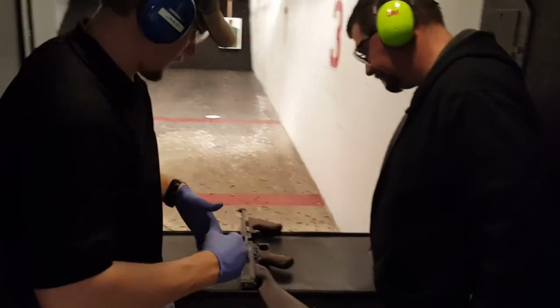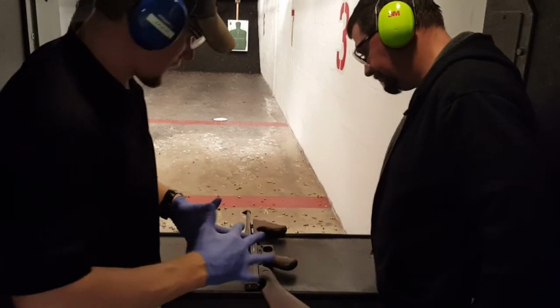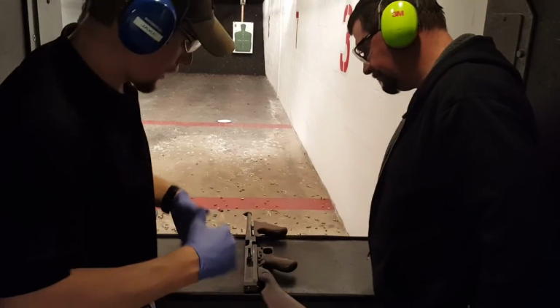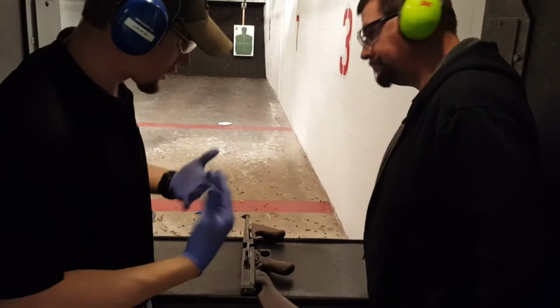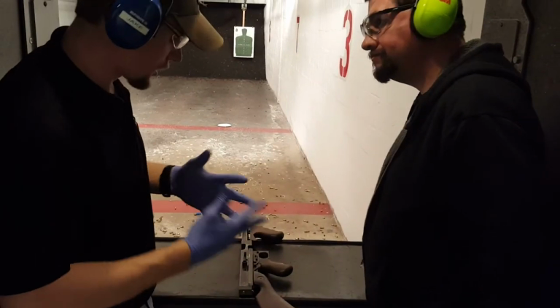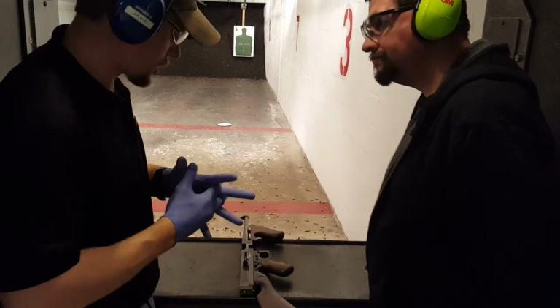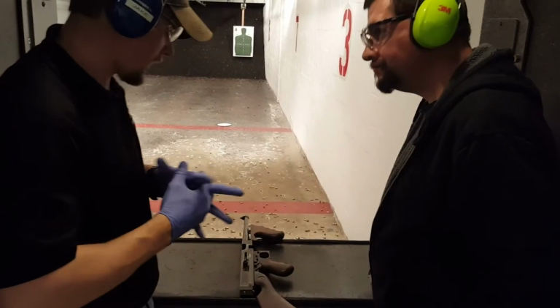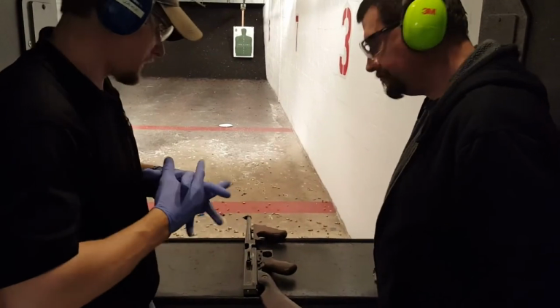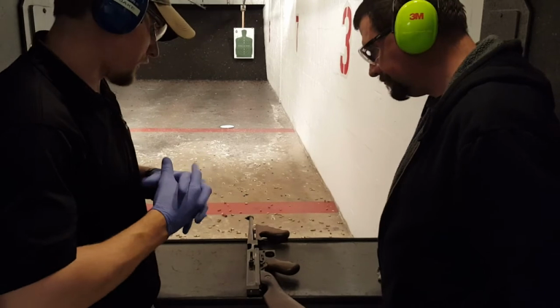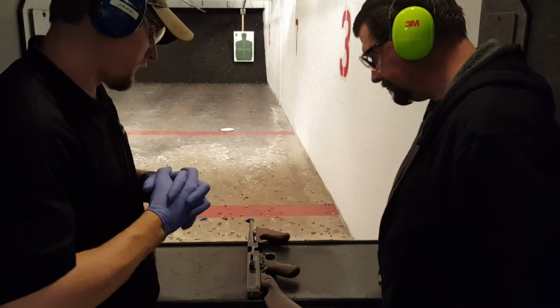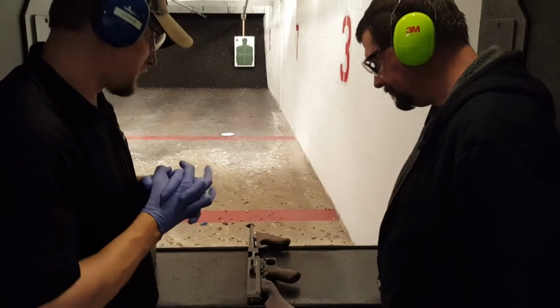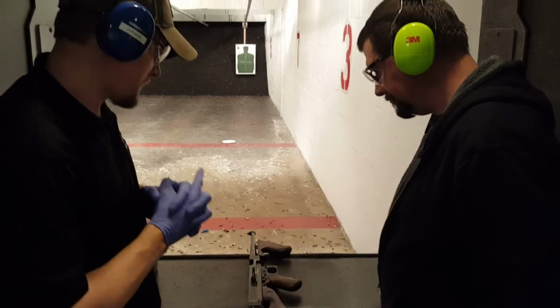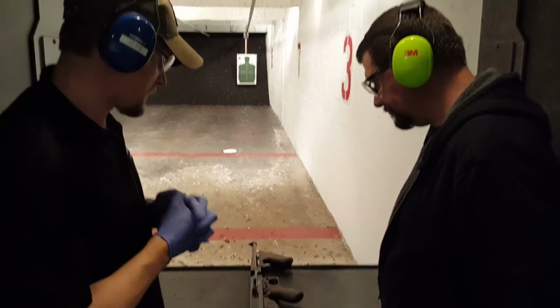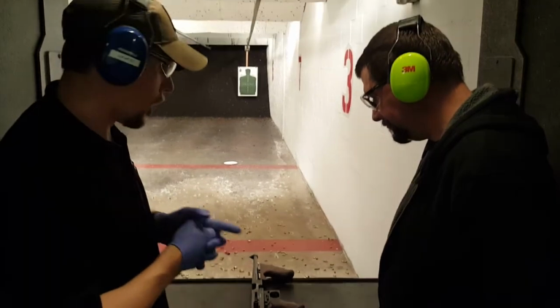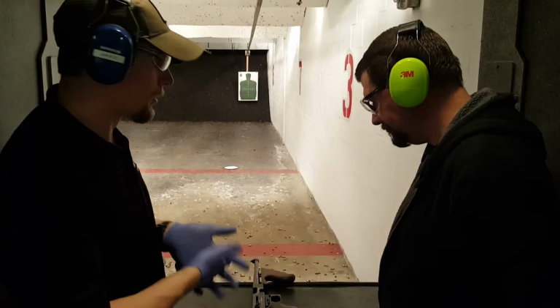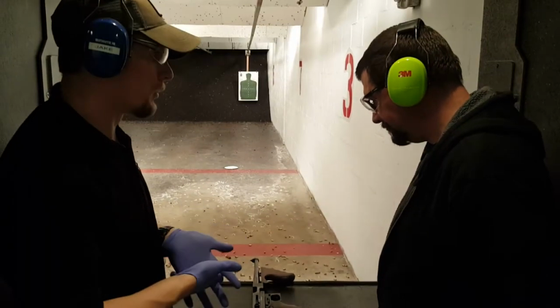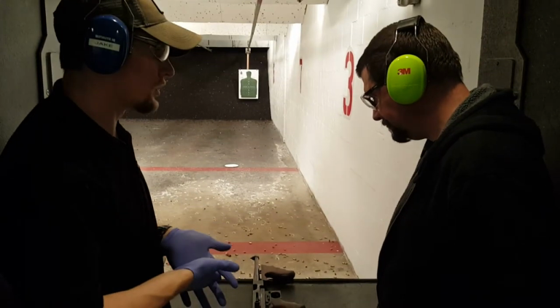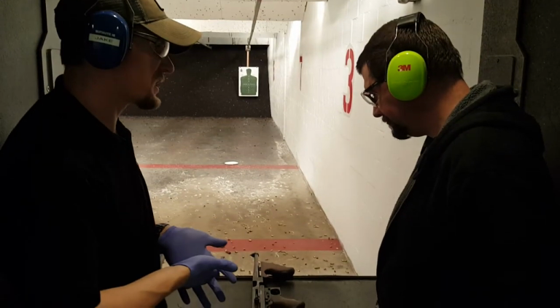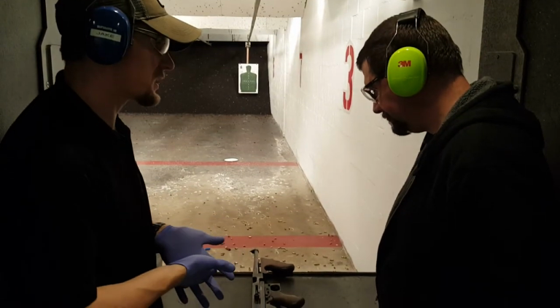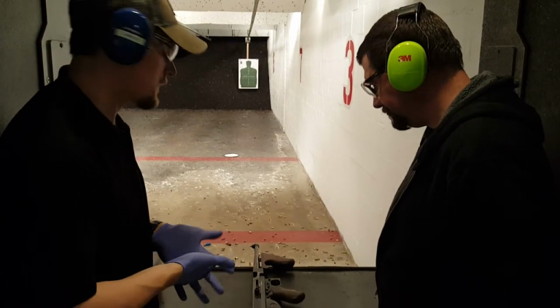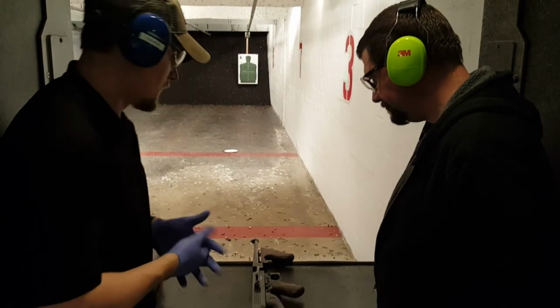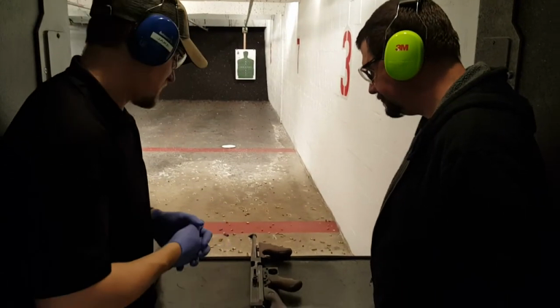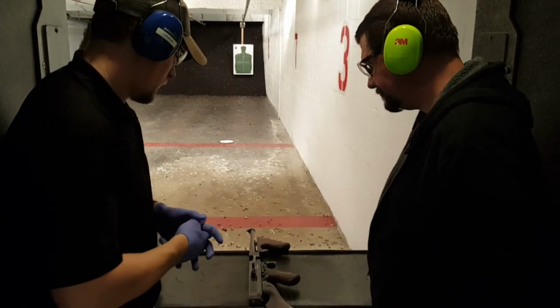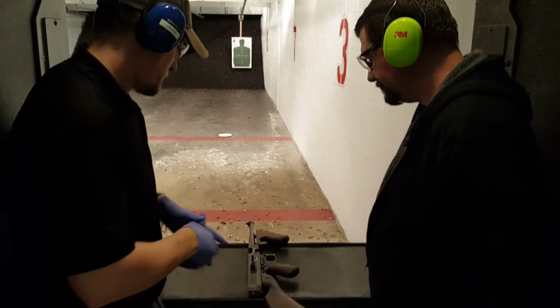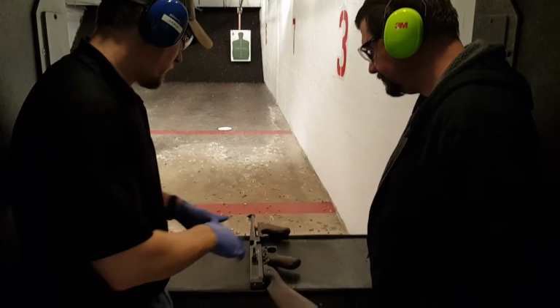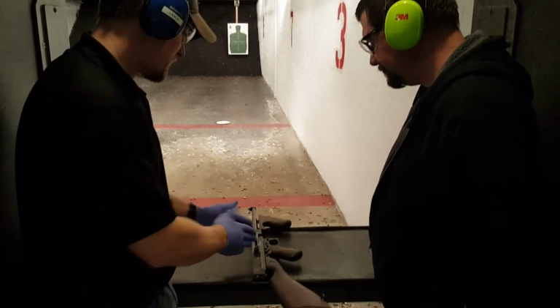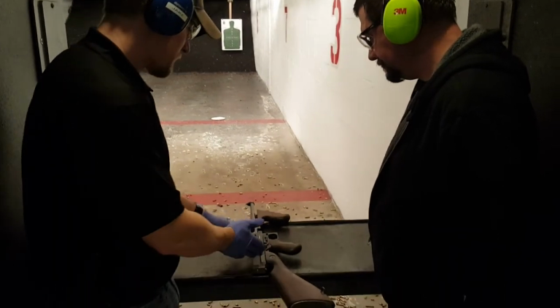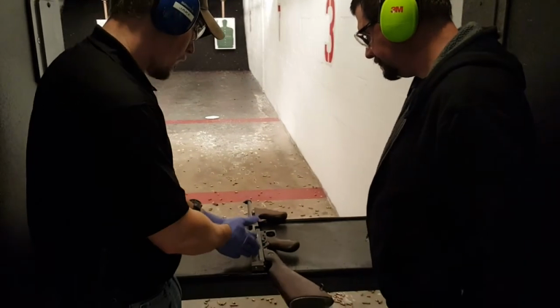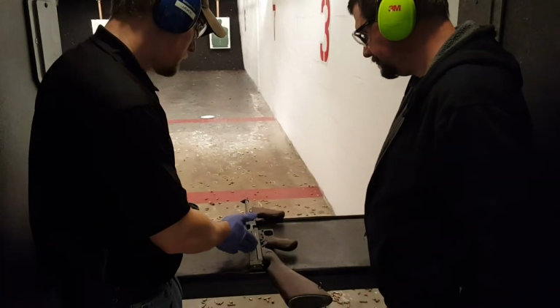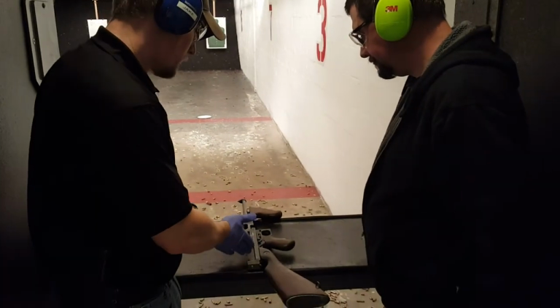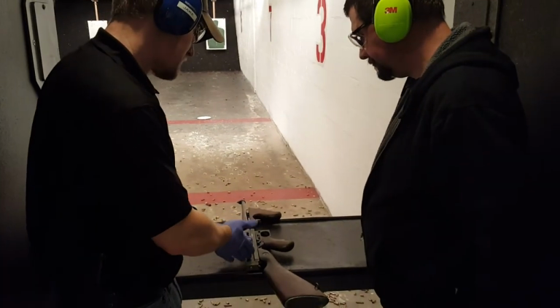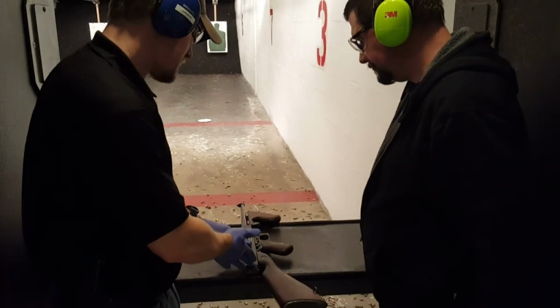For most shotguns and rifles, this is an open bolt system. So it fires from the open bolt position.